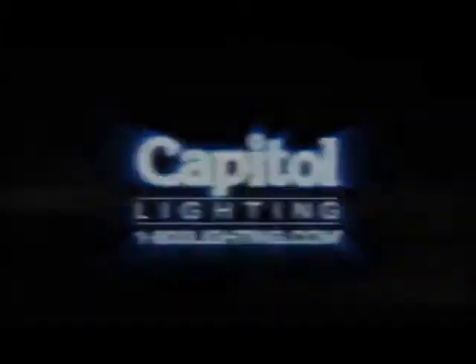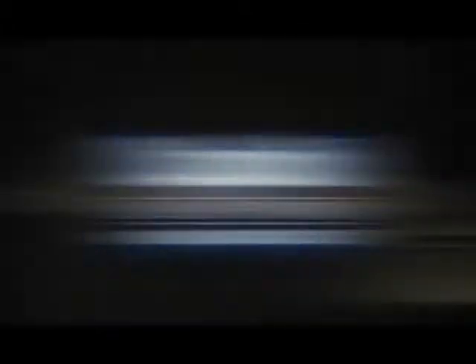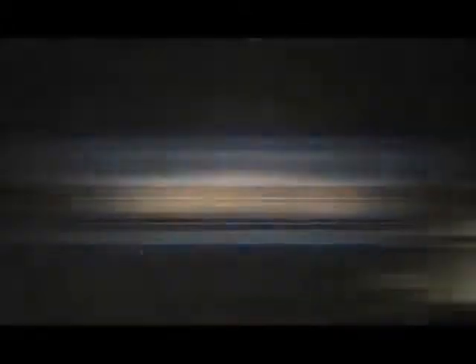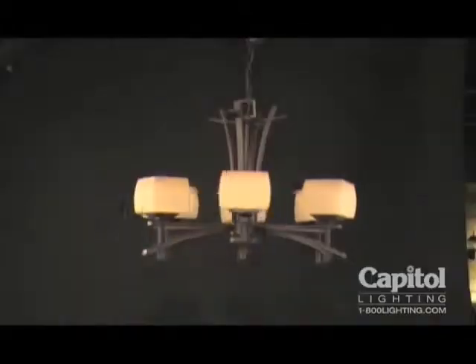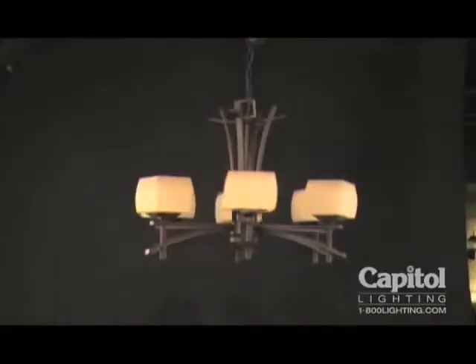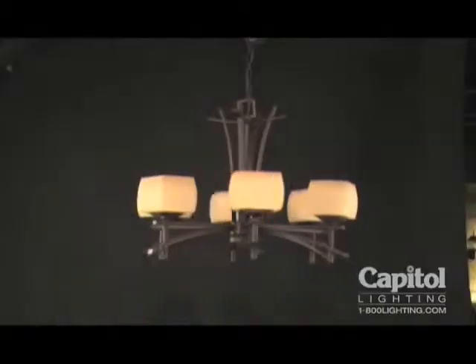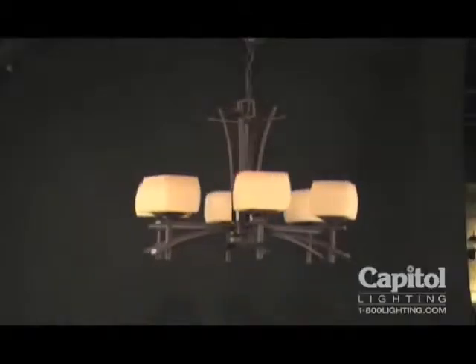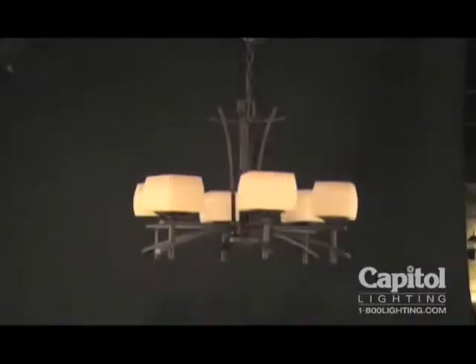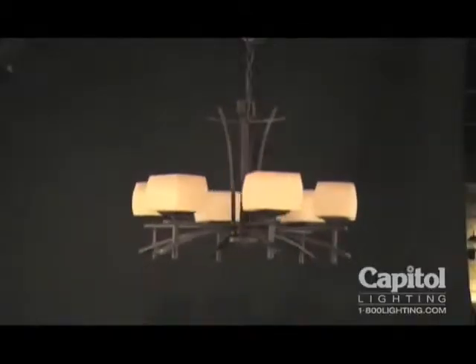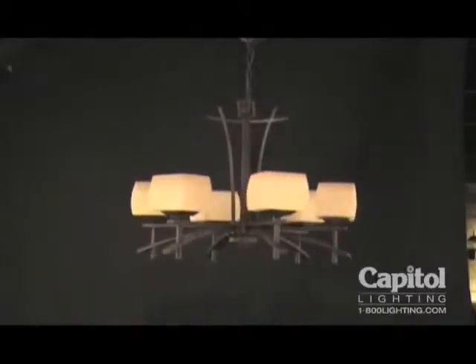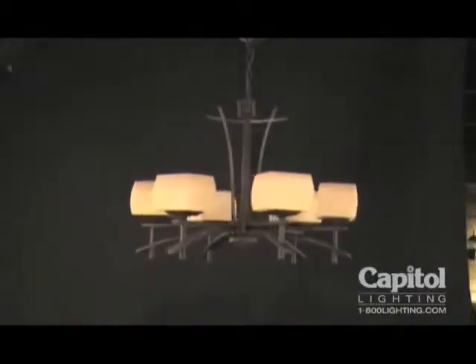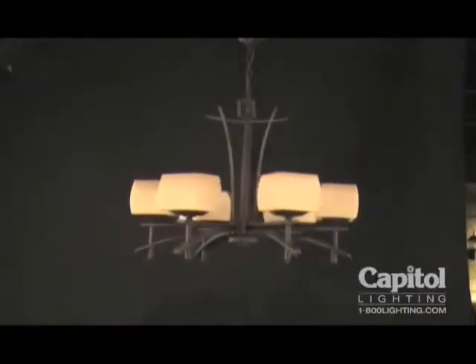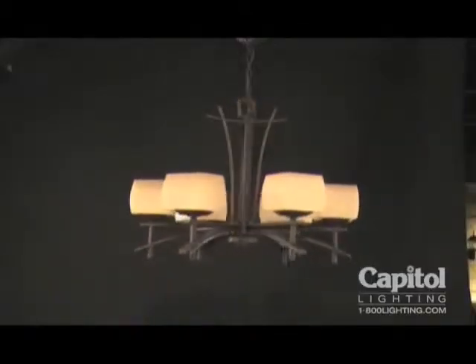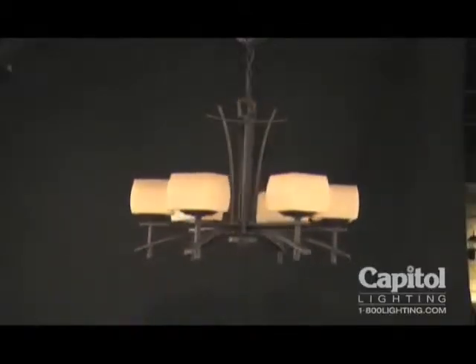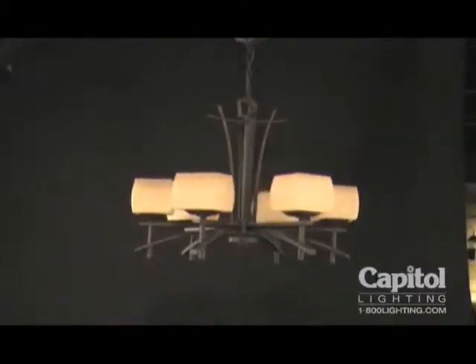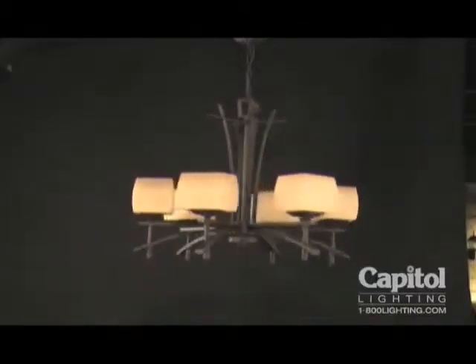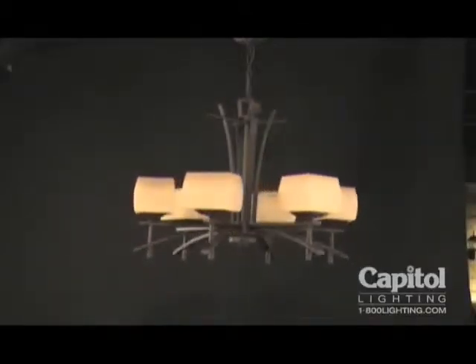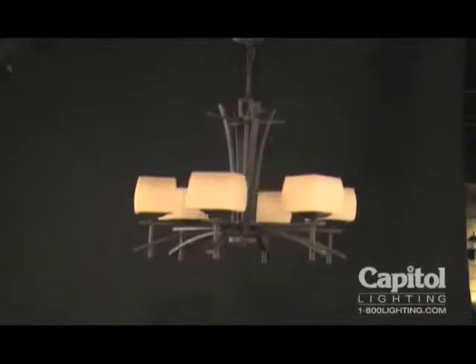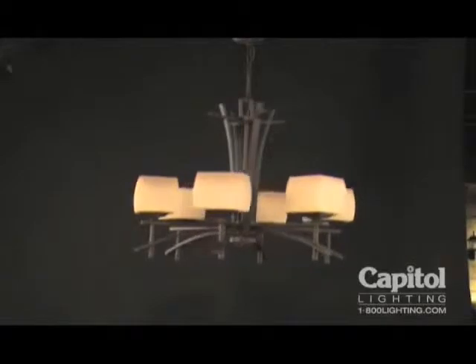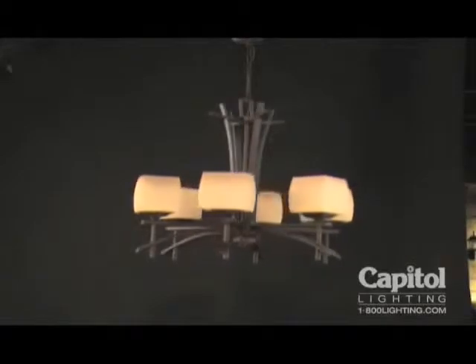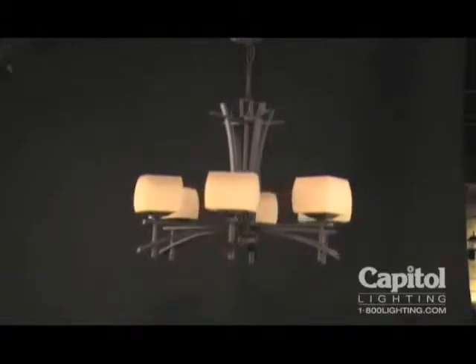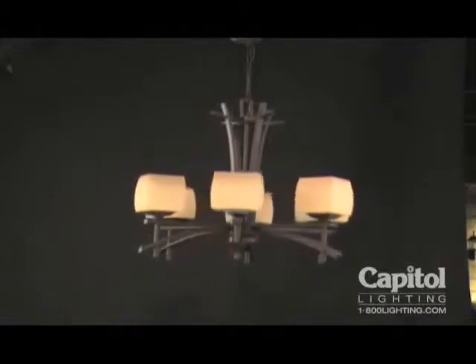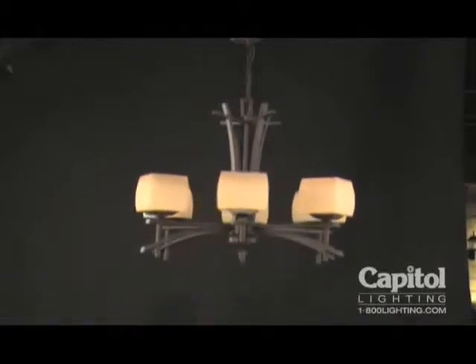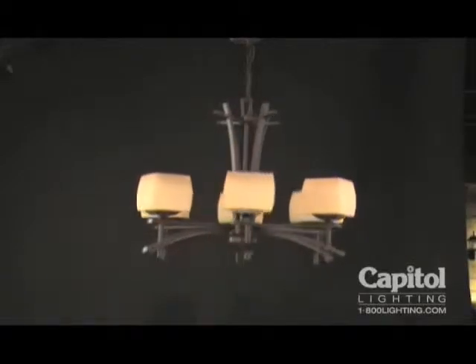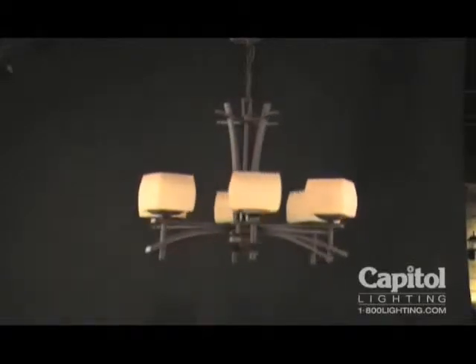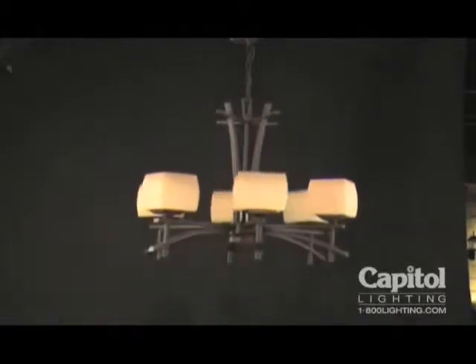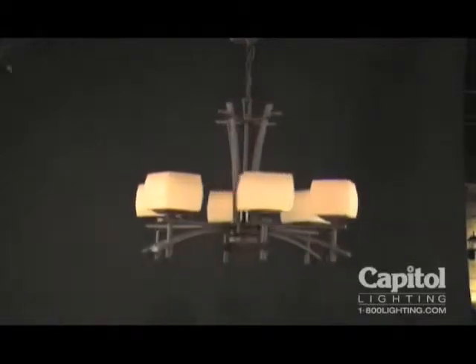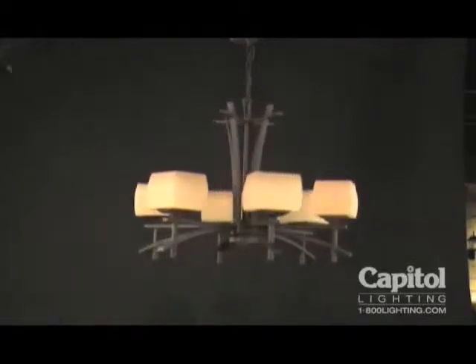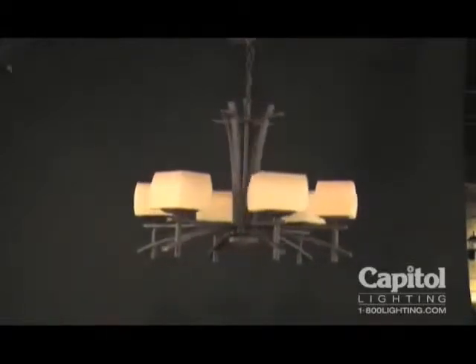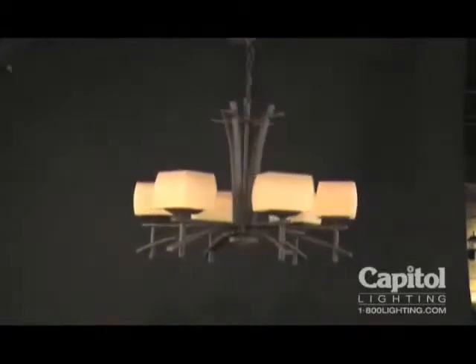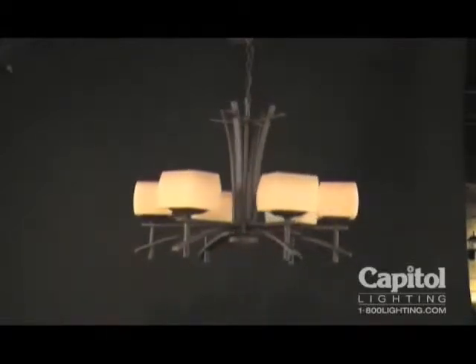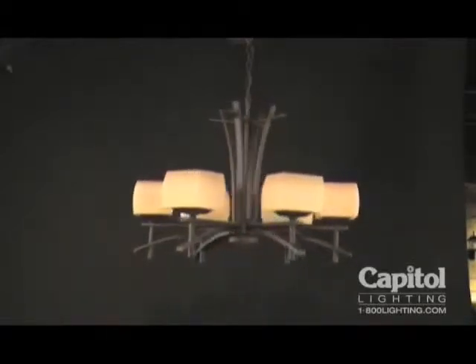Add sleek style to your home with this captivating design. Maxim Lighting is pleased to present the Asiana Collection.